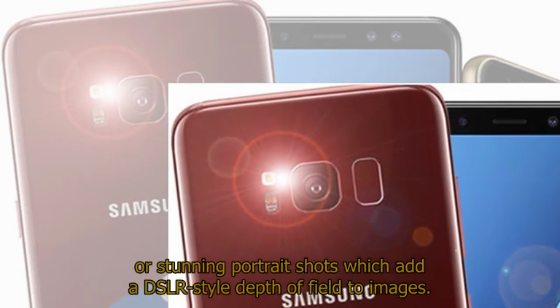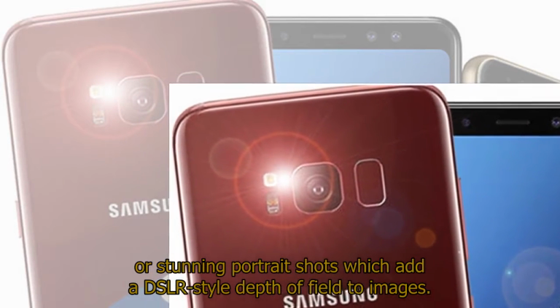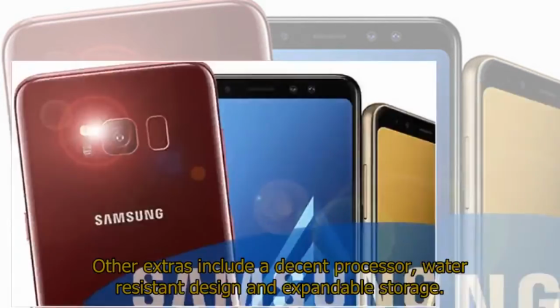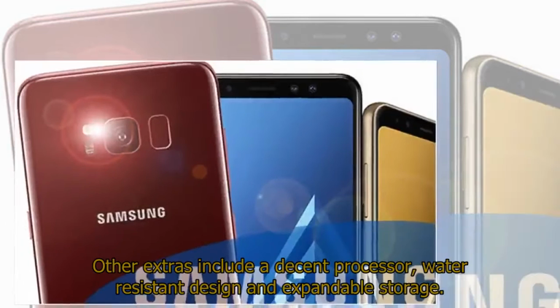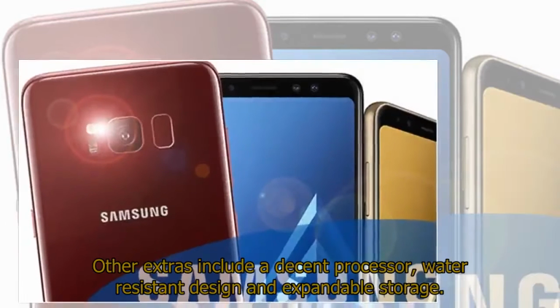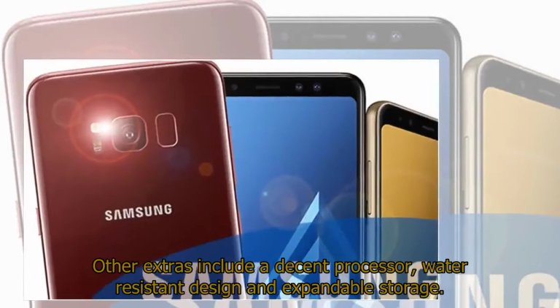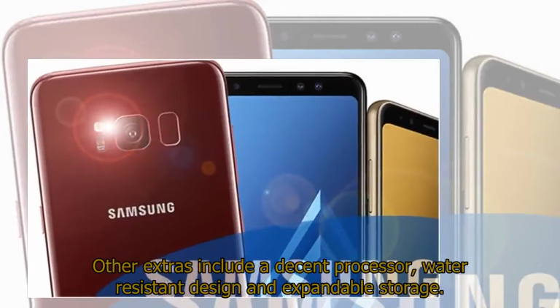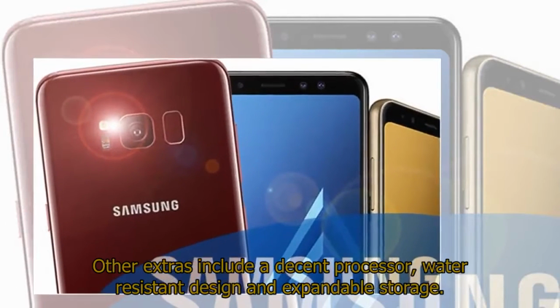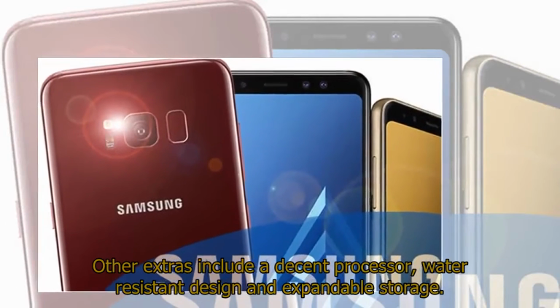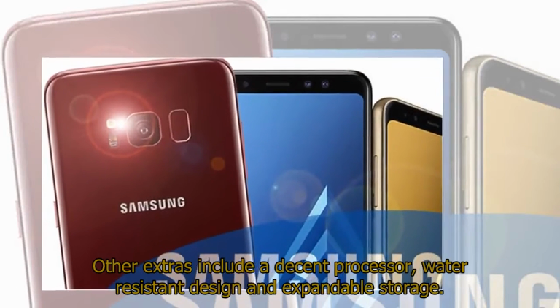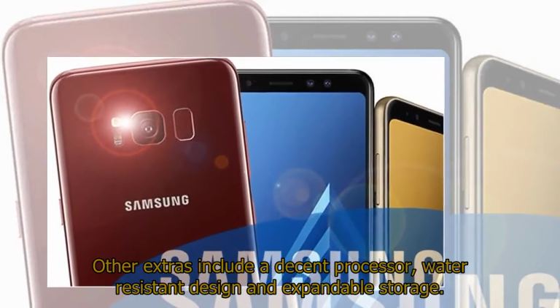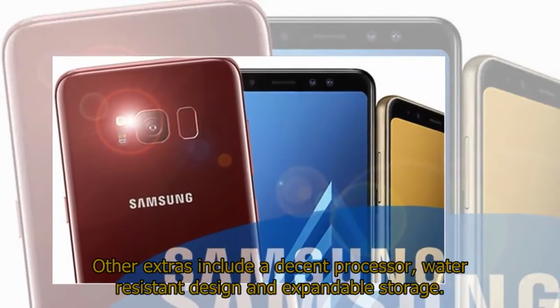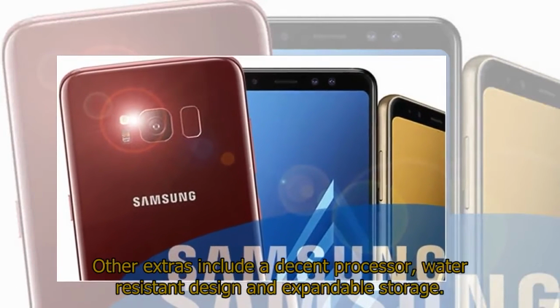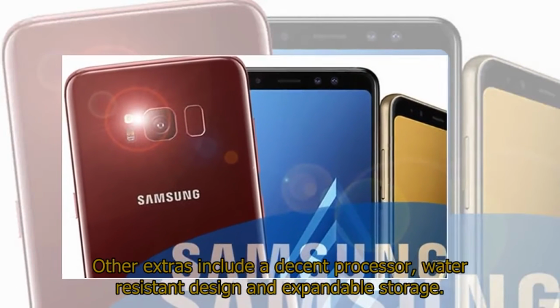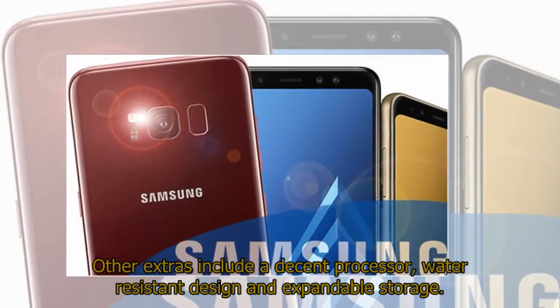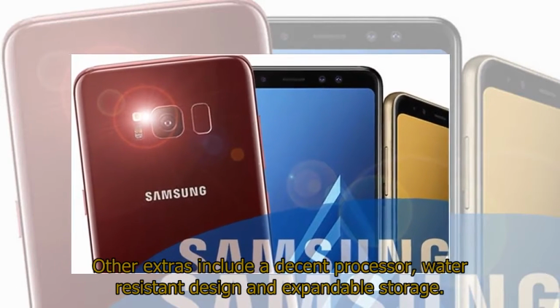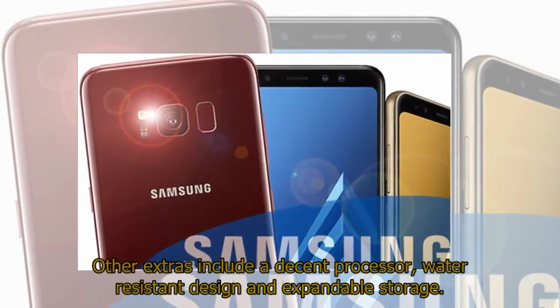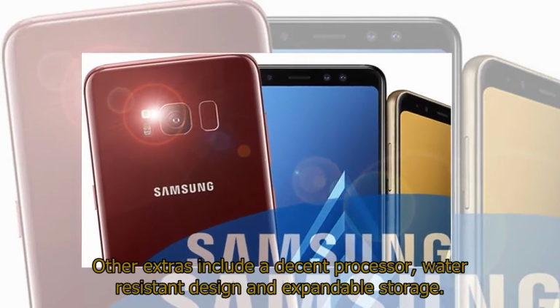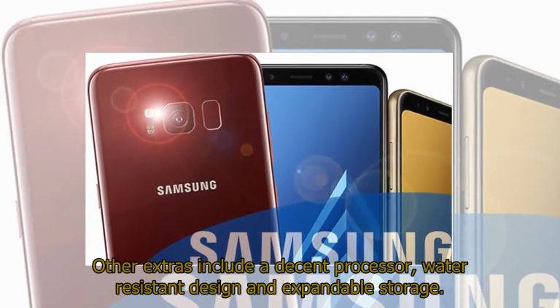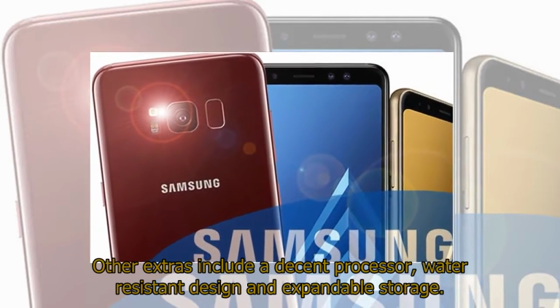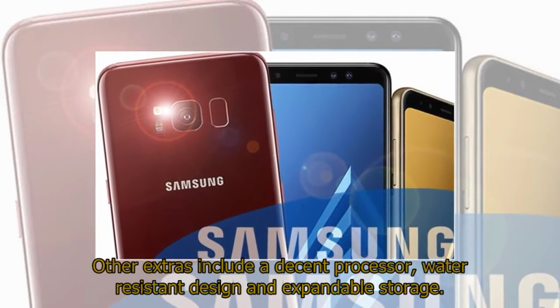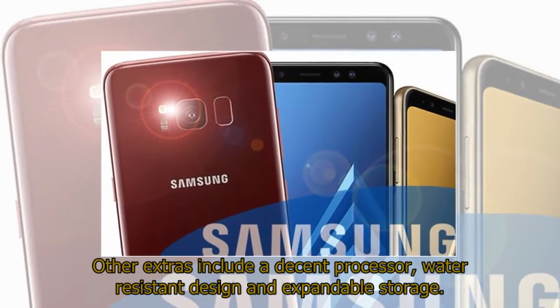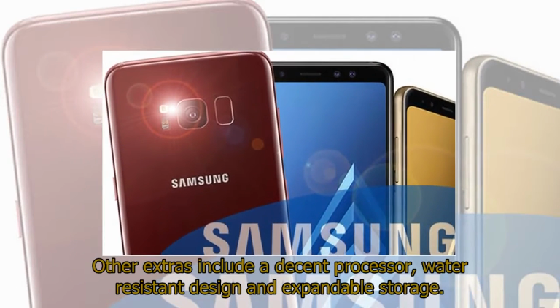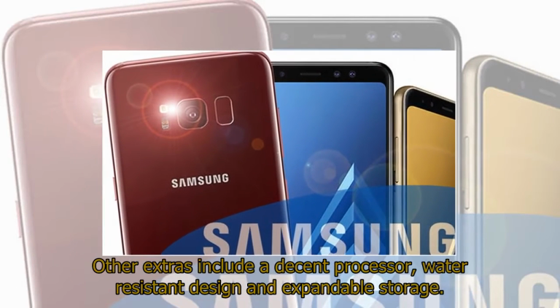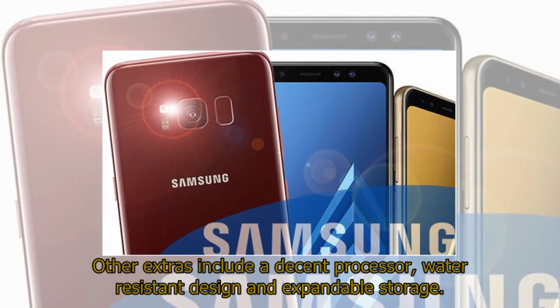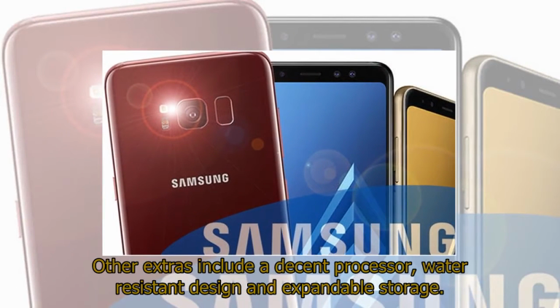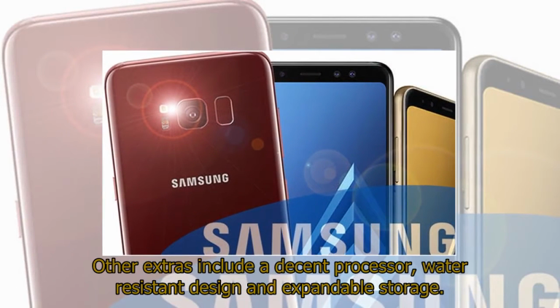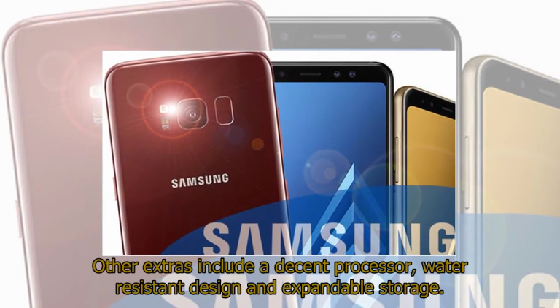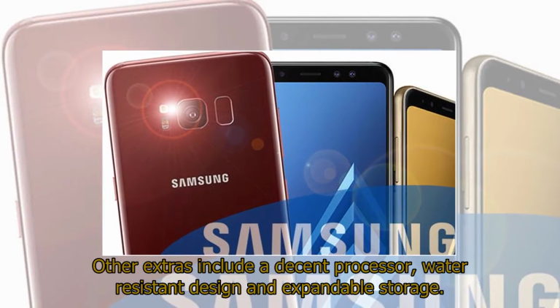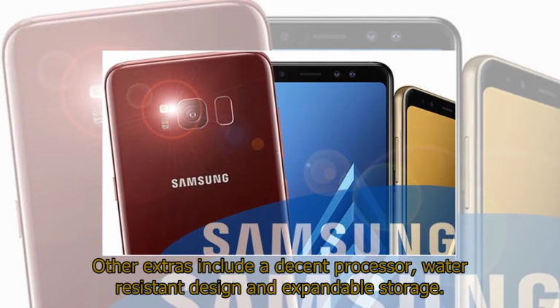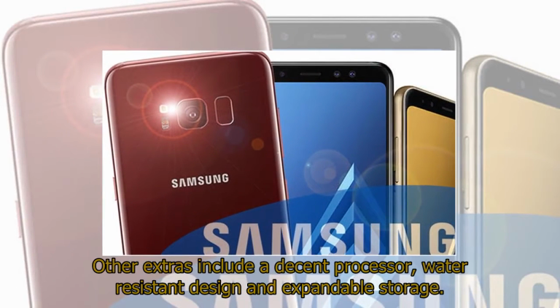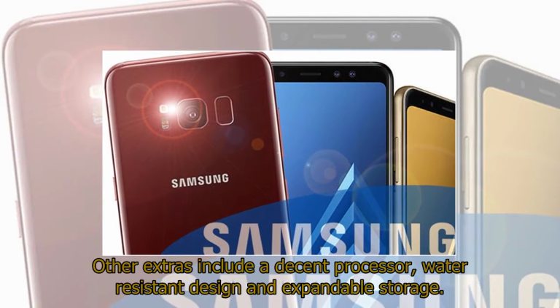Other extras include a decent processor, water-resistant design, and expandable storage.